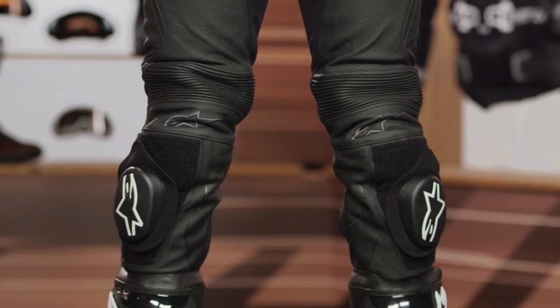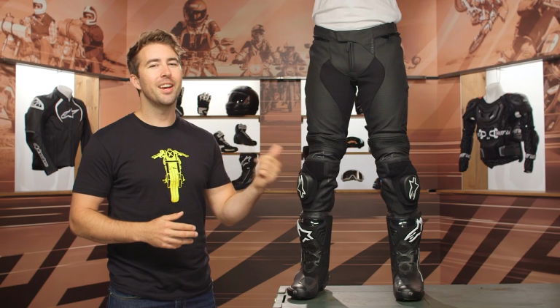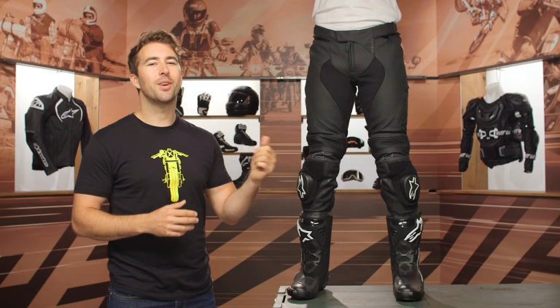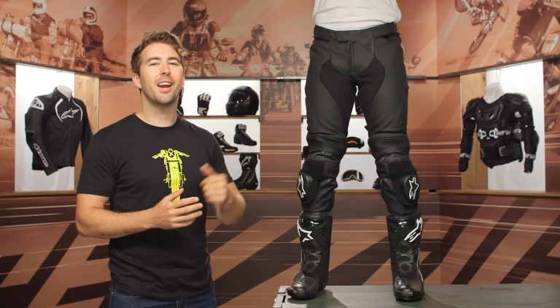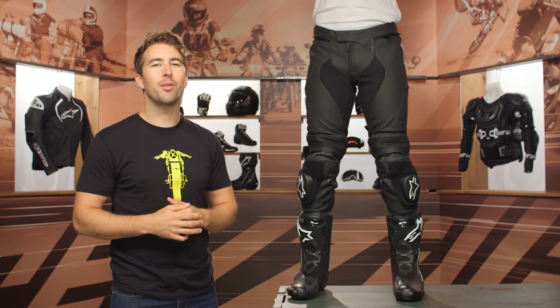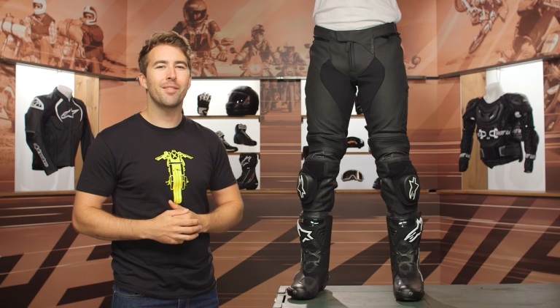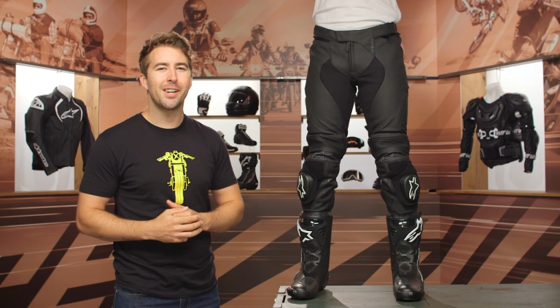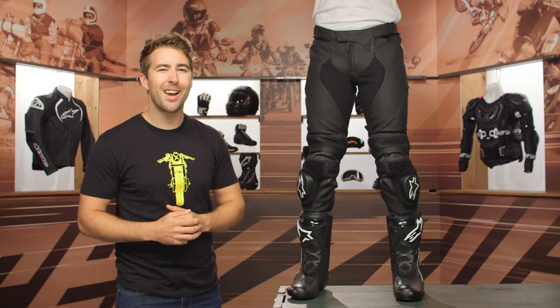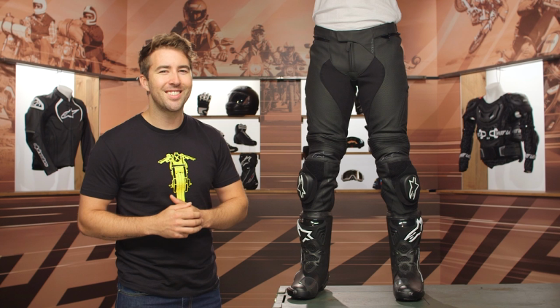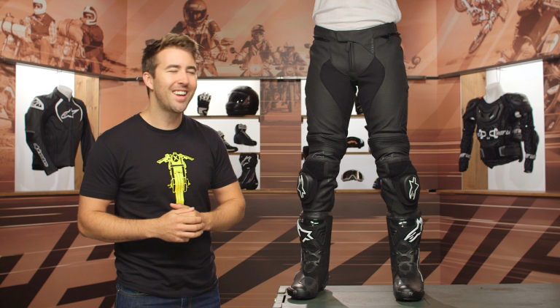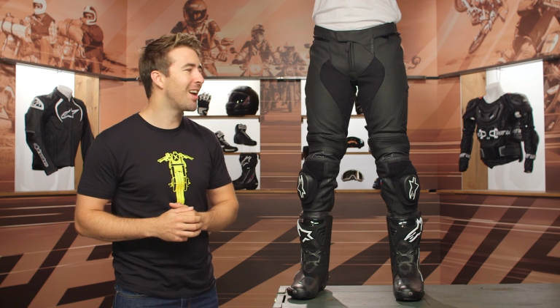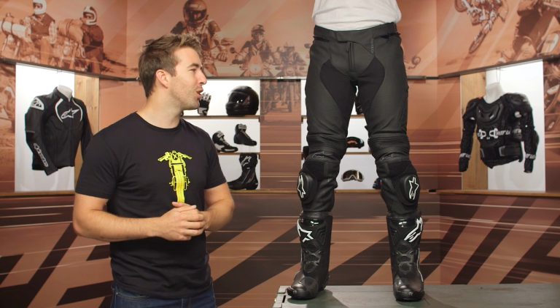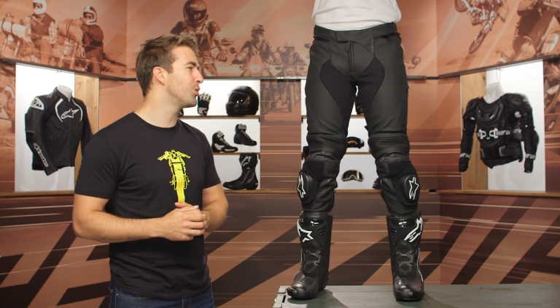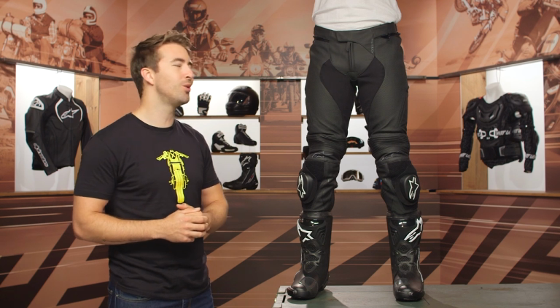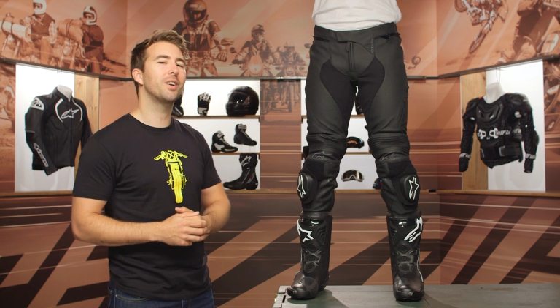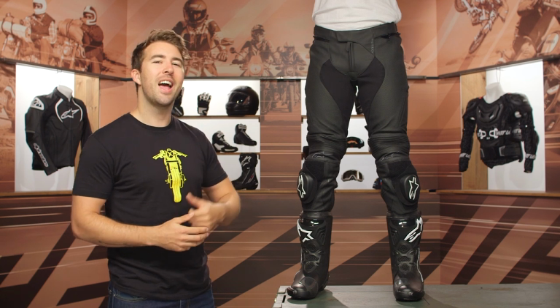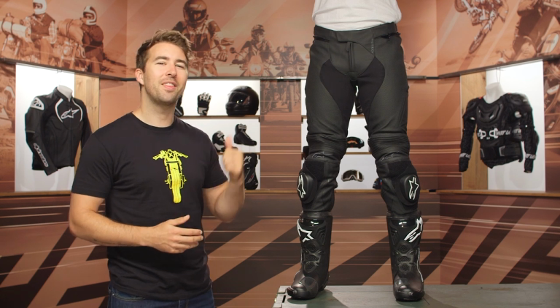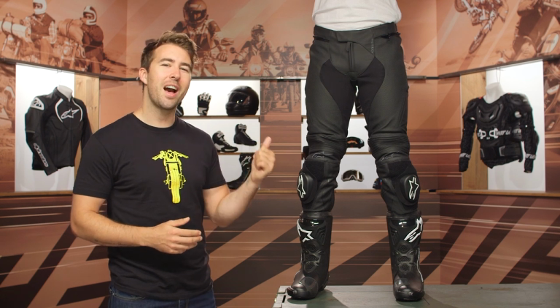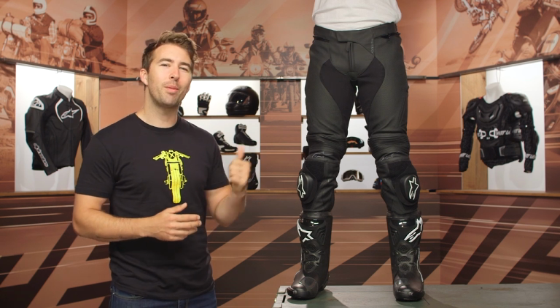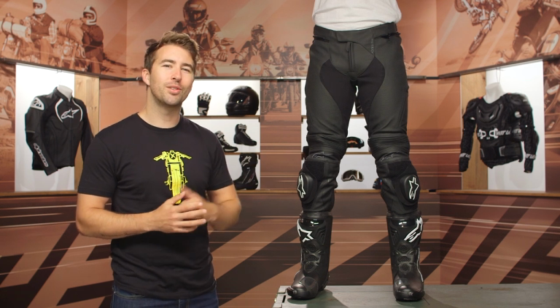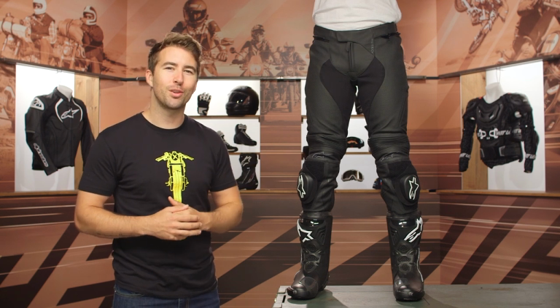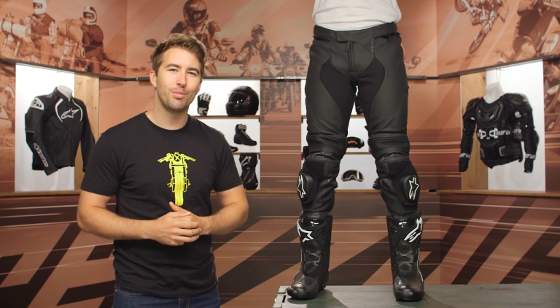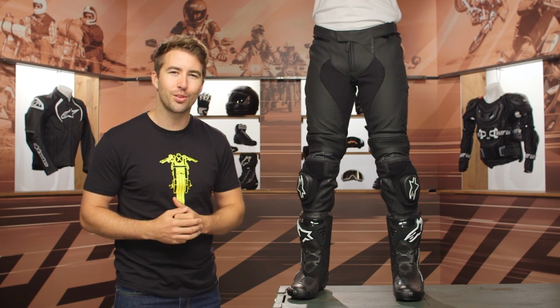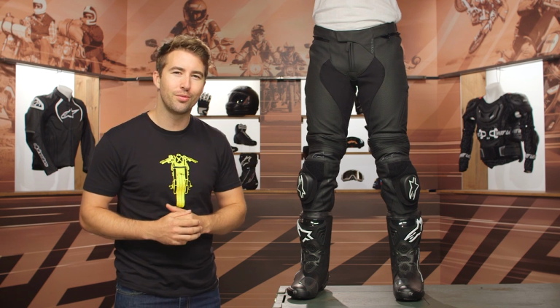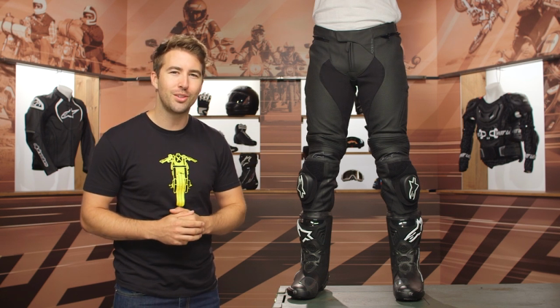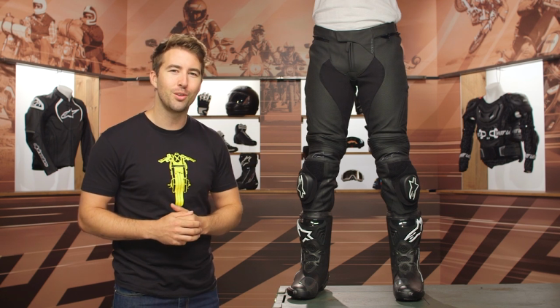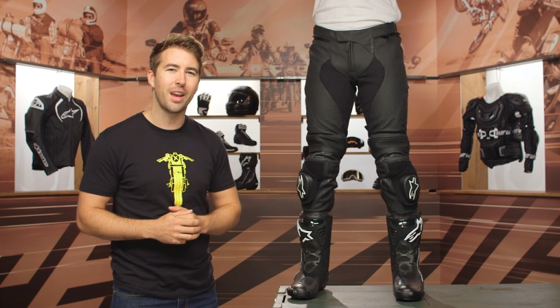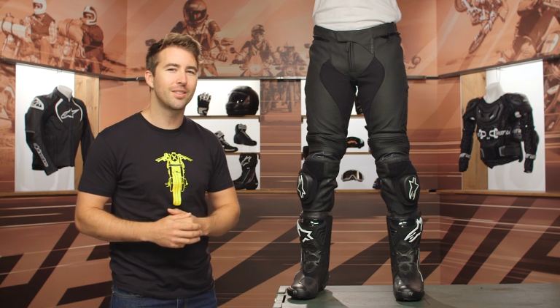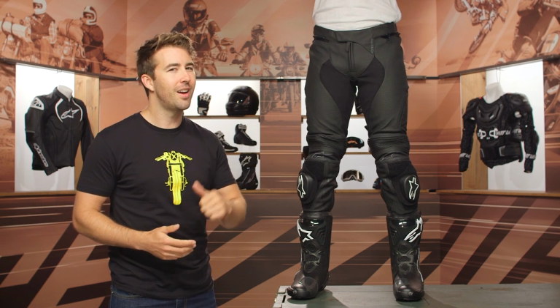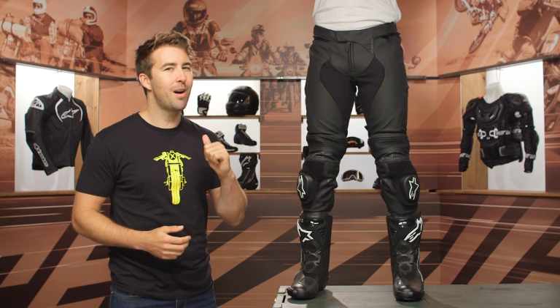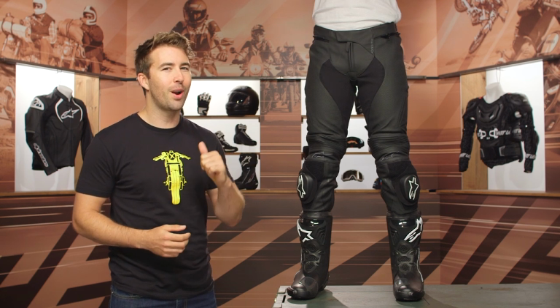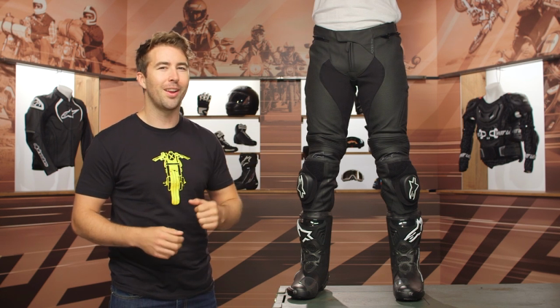Thanks for hanging out with Evan and me and taking a closer look at the Alpinestars Missile V2 pants. I'm Brandon — keep it pinned.